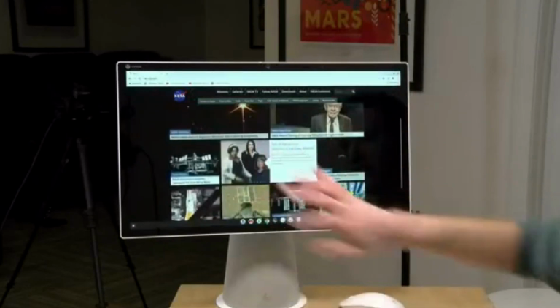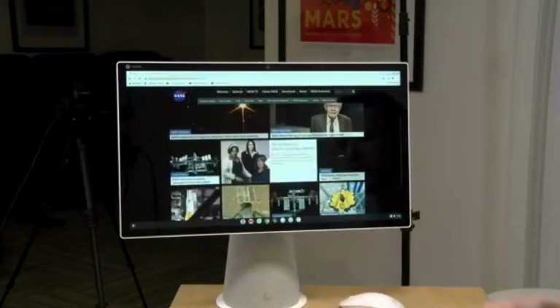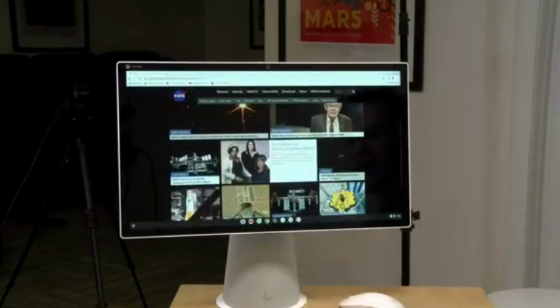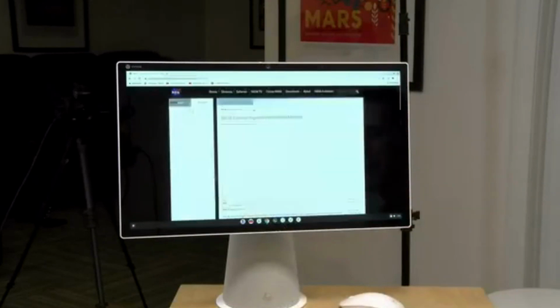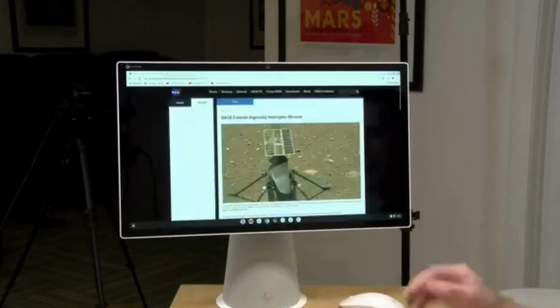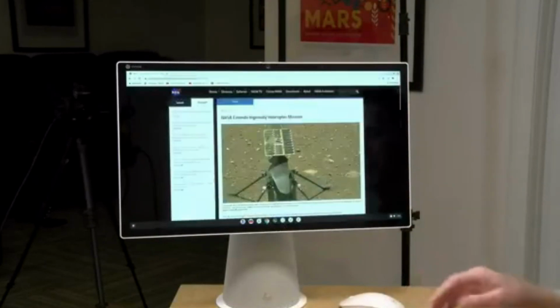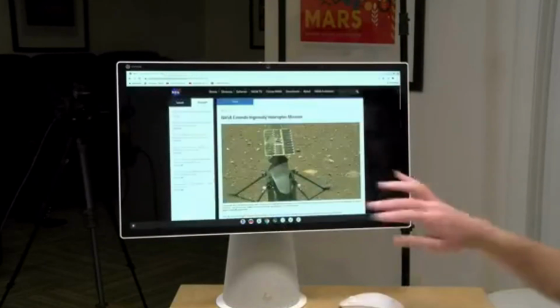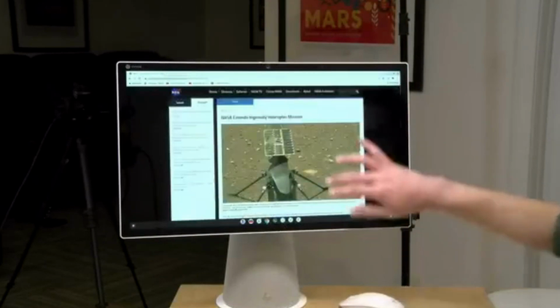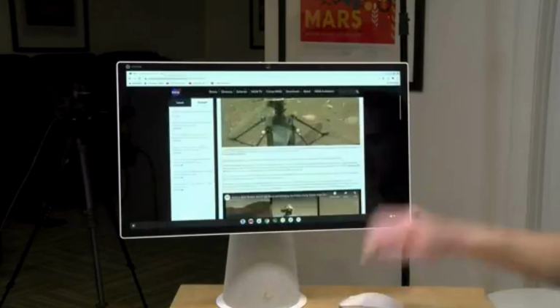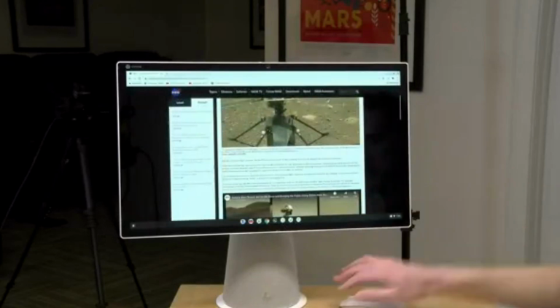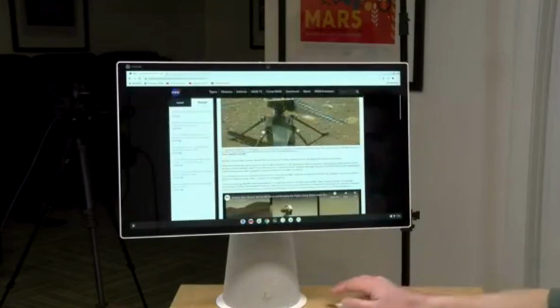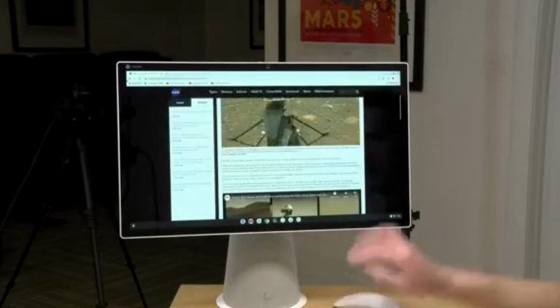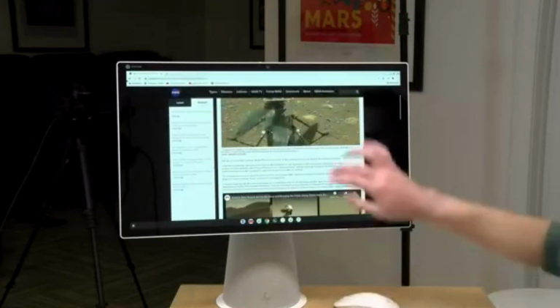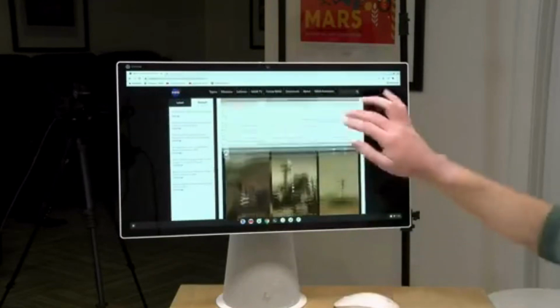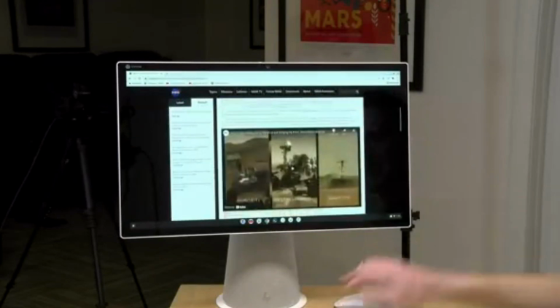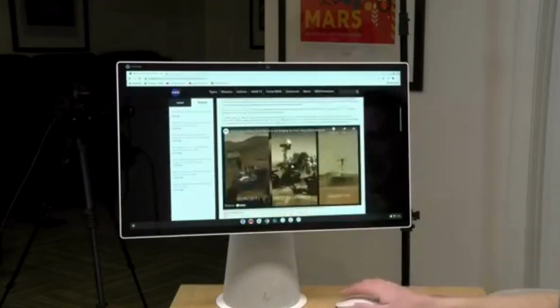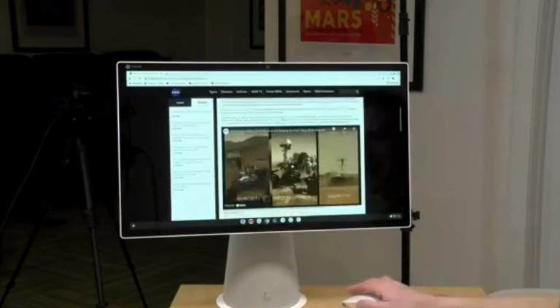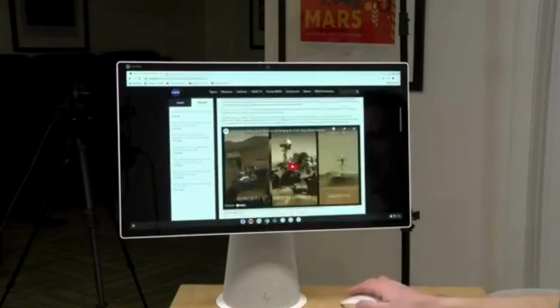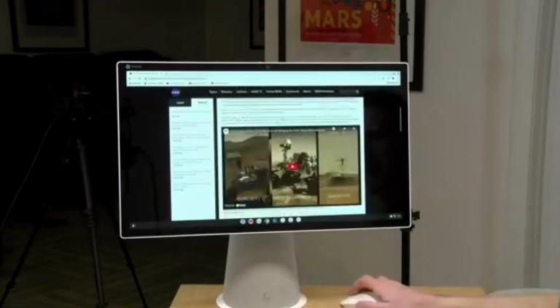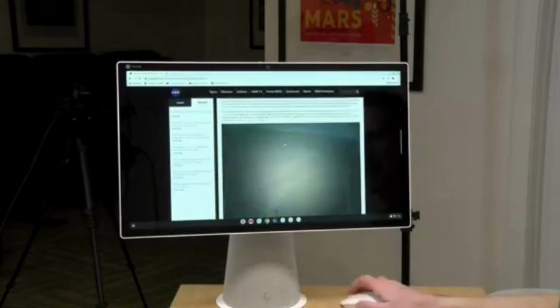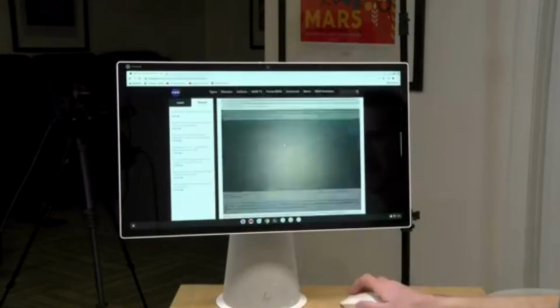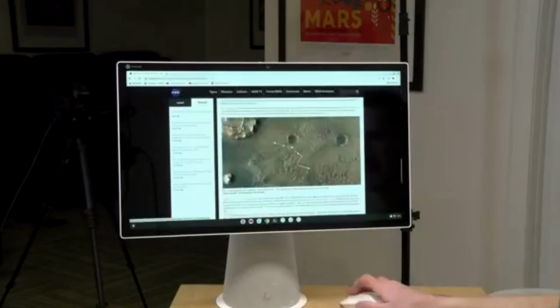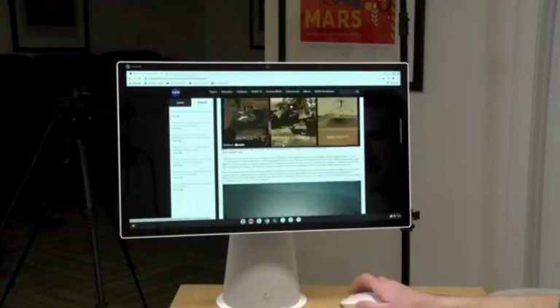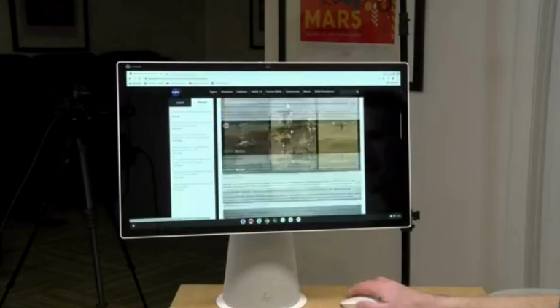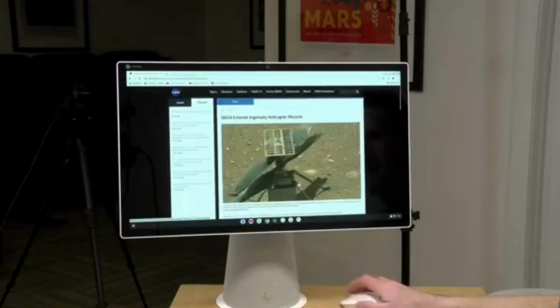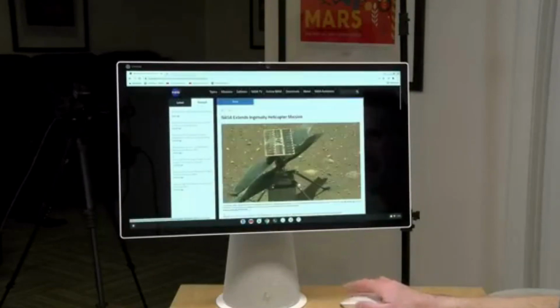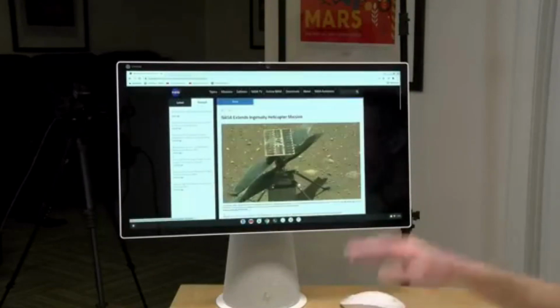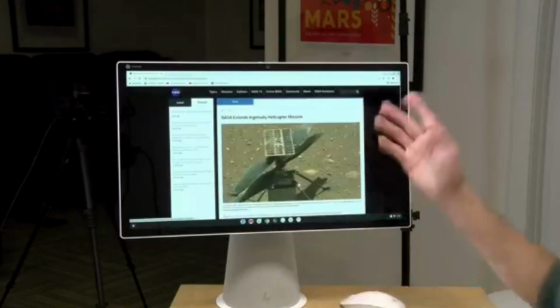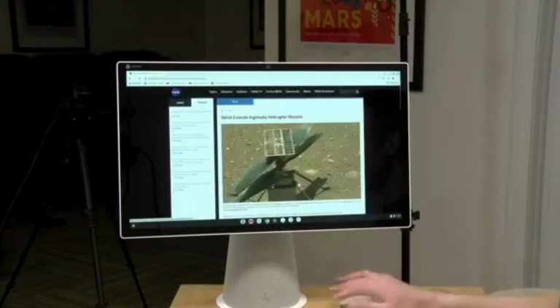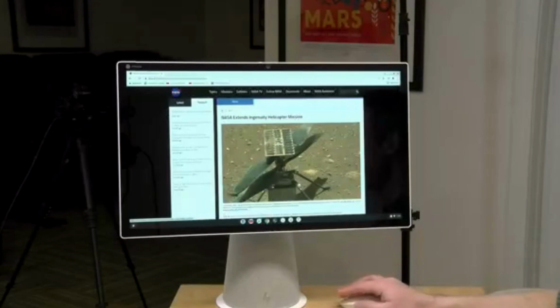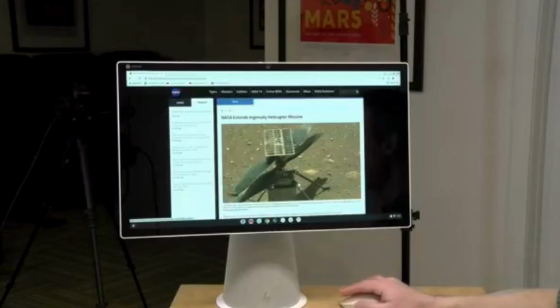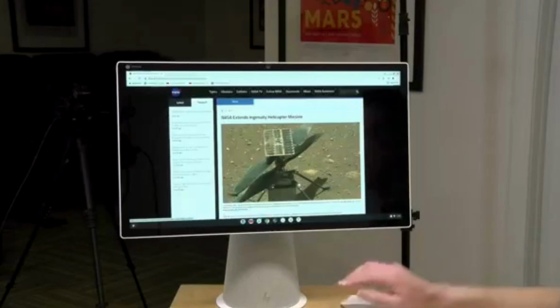With a 21.5-inch touchscreen attached to a gray fabric-covered base, the desktop looks like a supersized version of Google's own Nest Hub Smart Display, and with Google Assistant baked in, you can use it like one too. The Full HD display even rotates vertically — perfect for viewing vertical videos, following recipes, or scrolling your favorite sites.